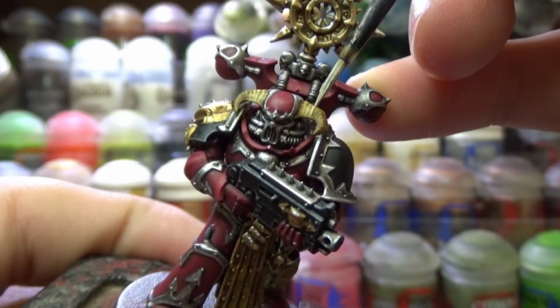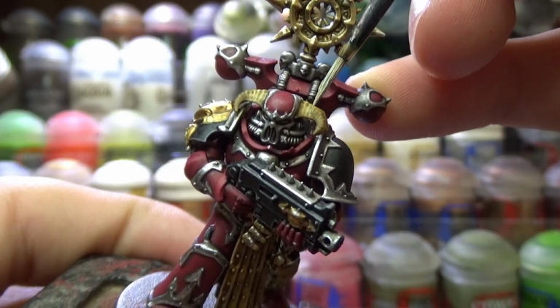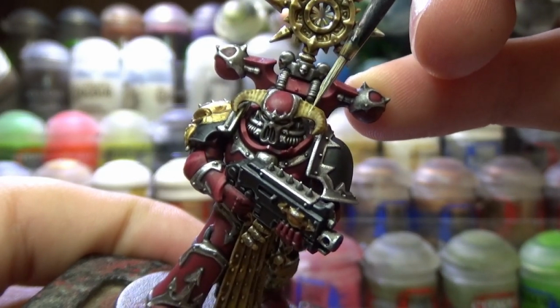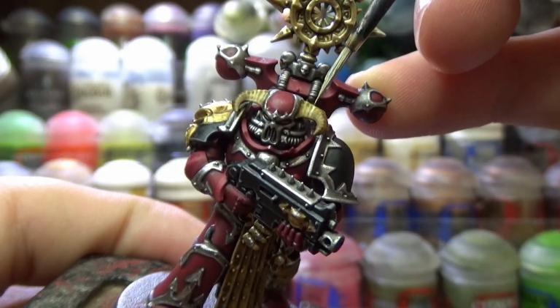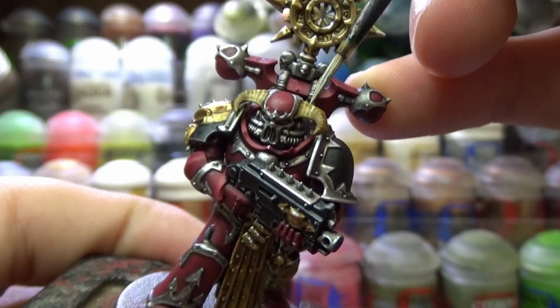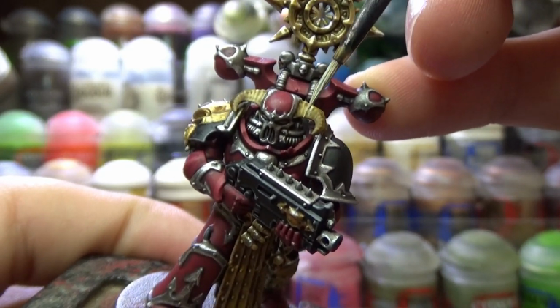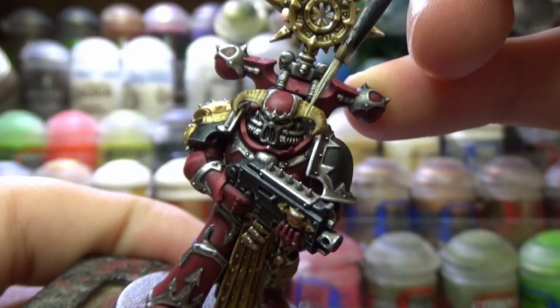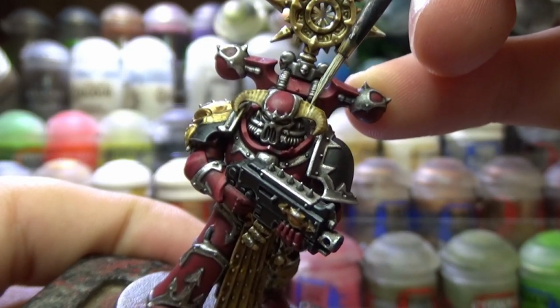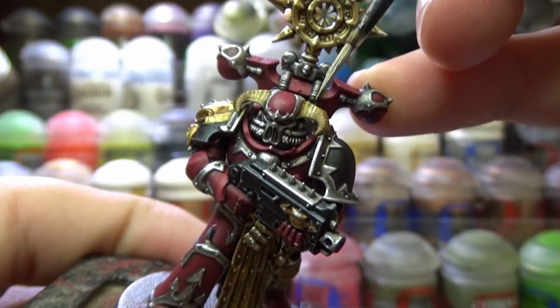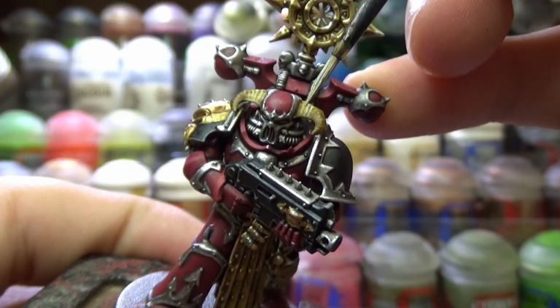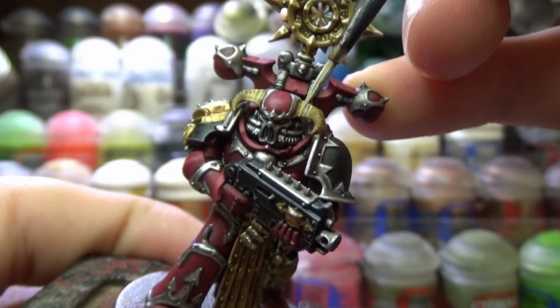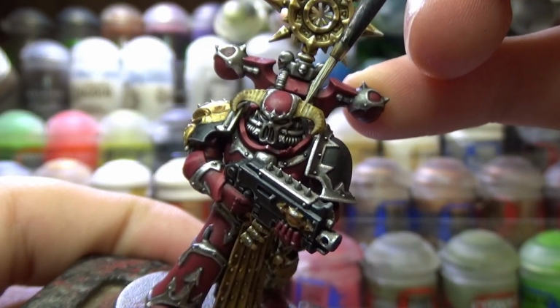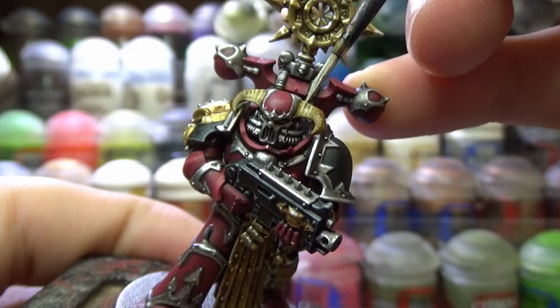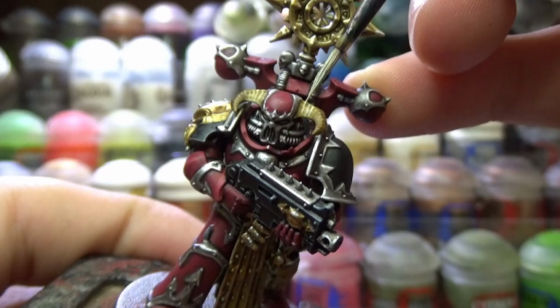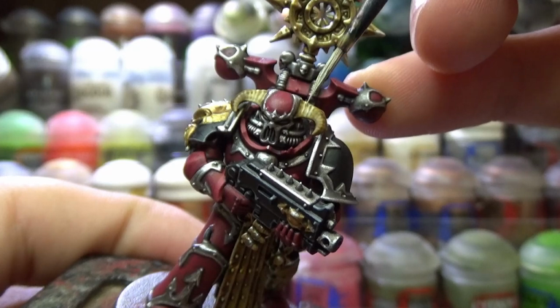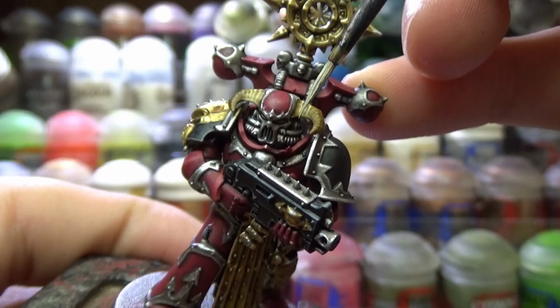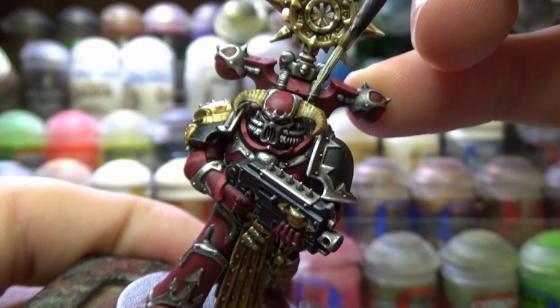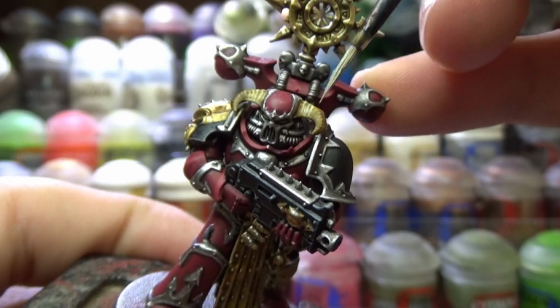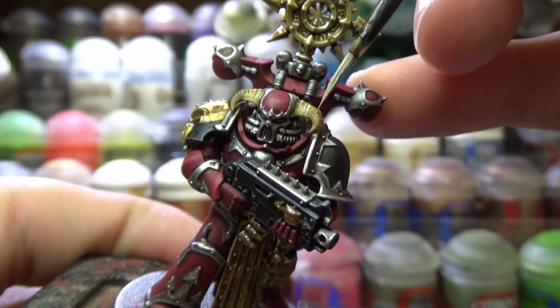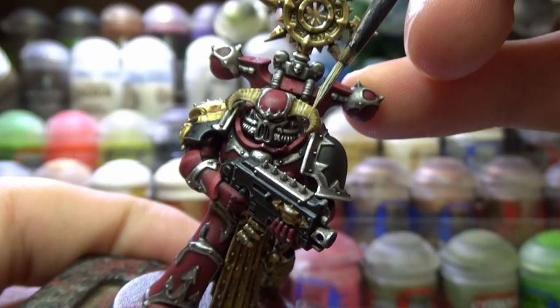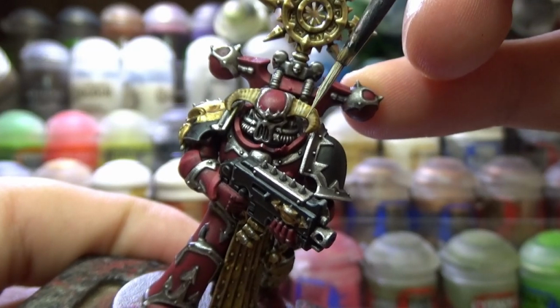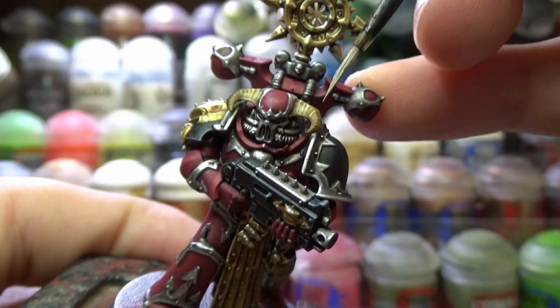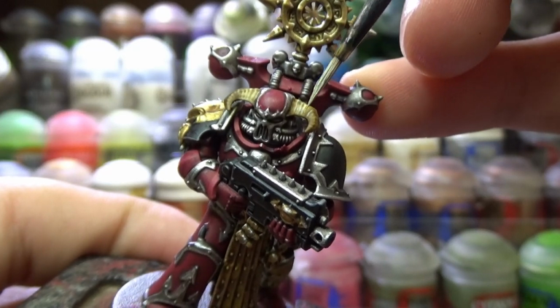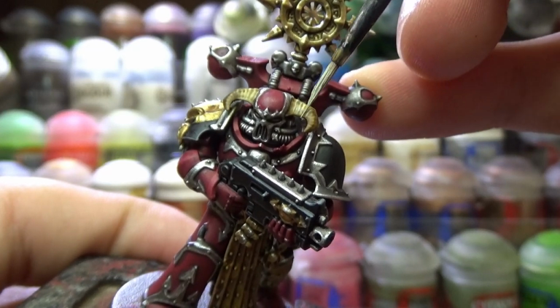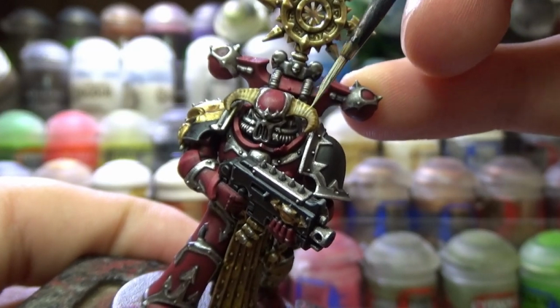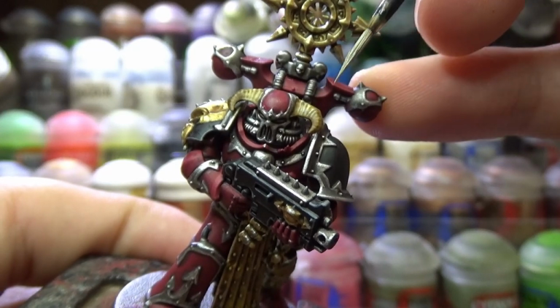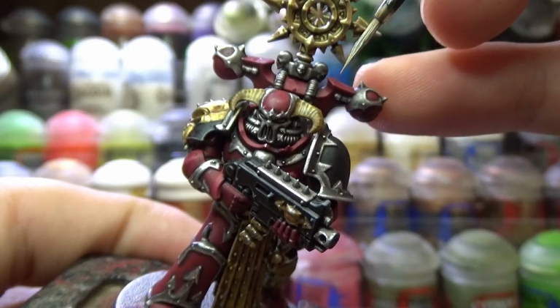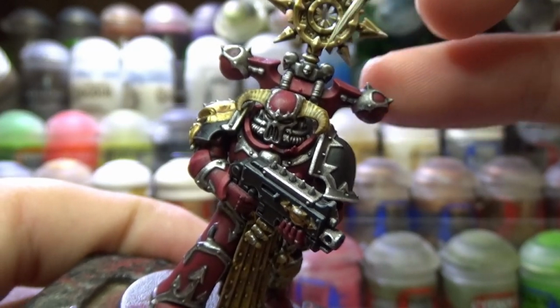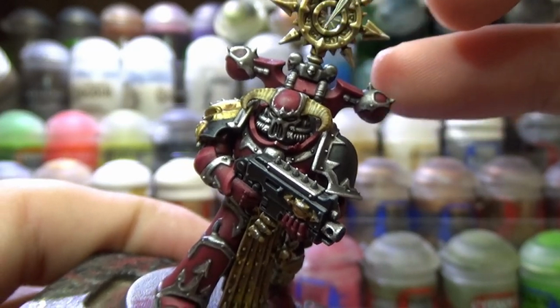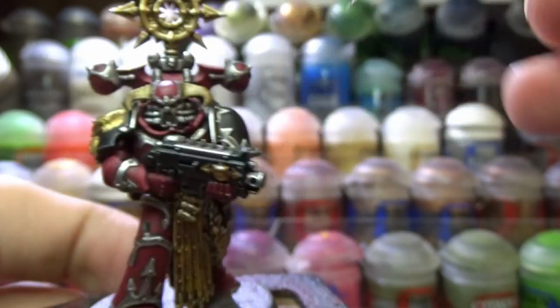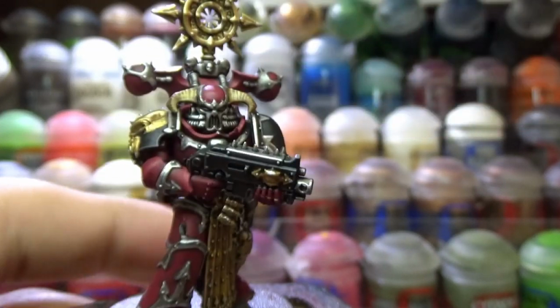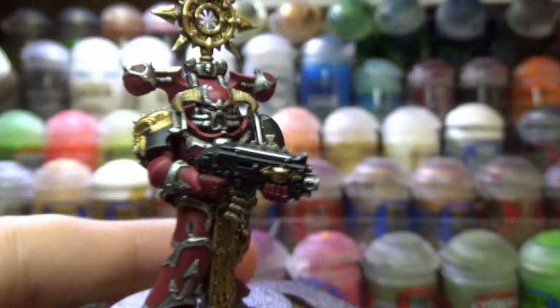Now to finish off the bone, I used Screaming Skull to edge highlight all of it.